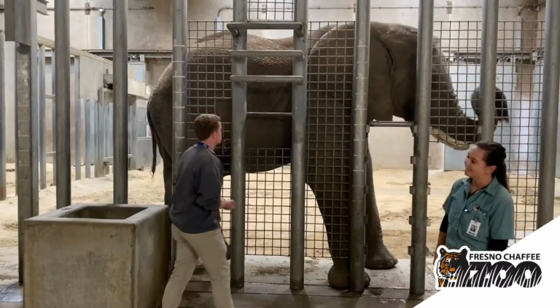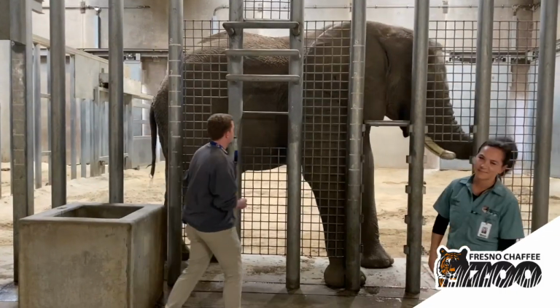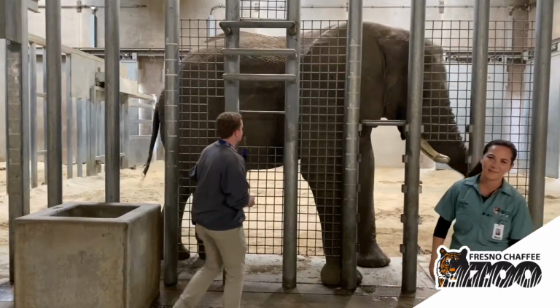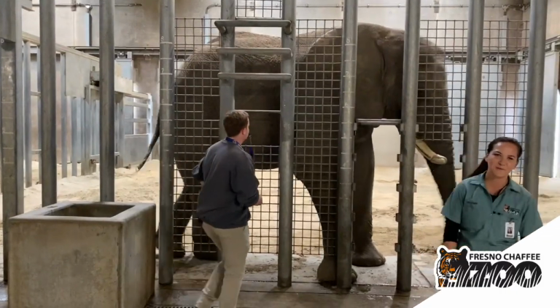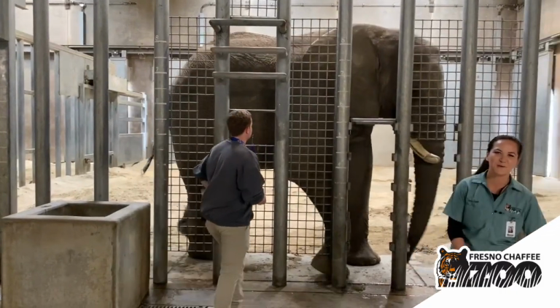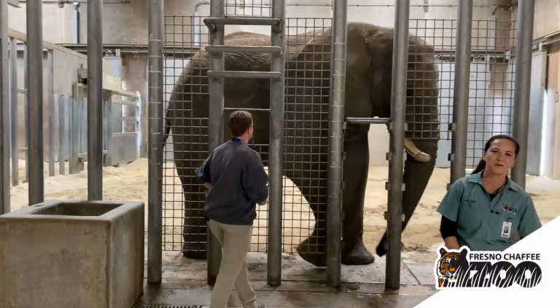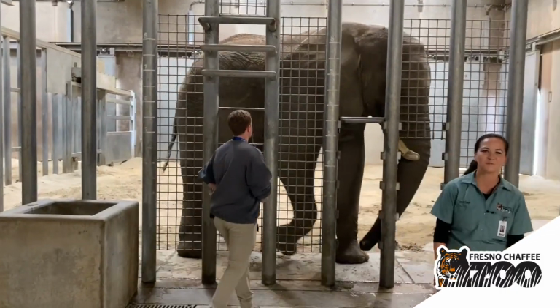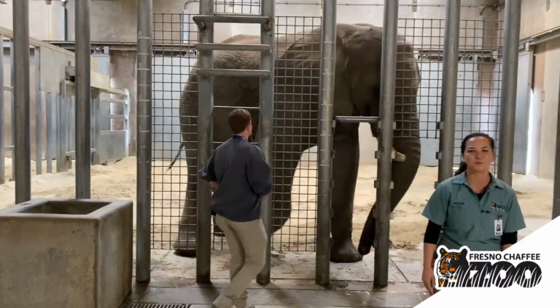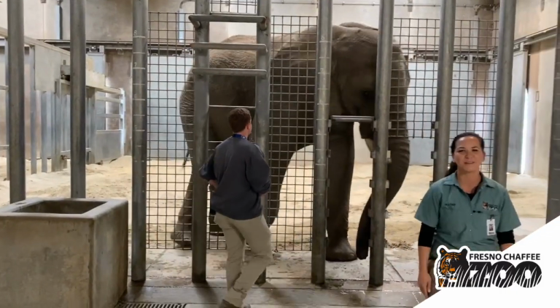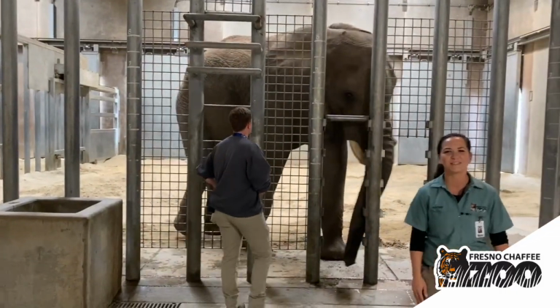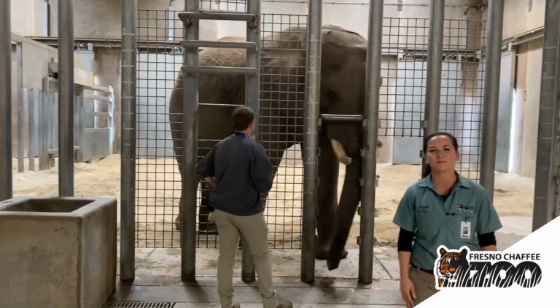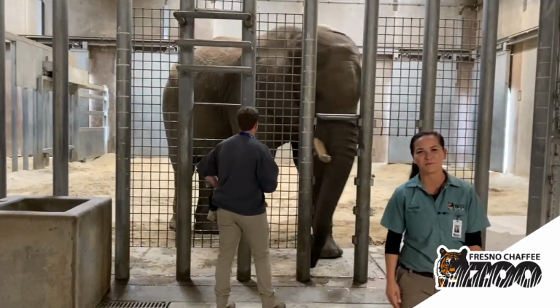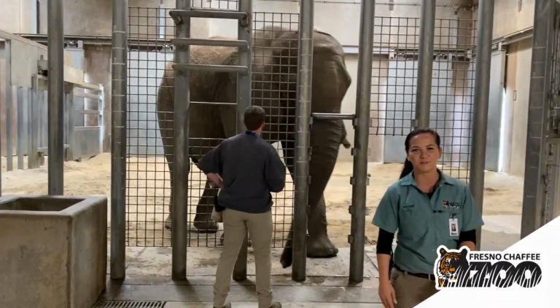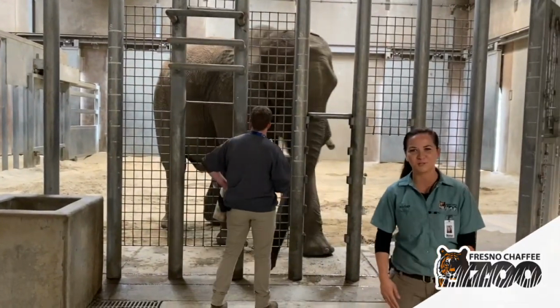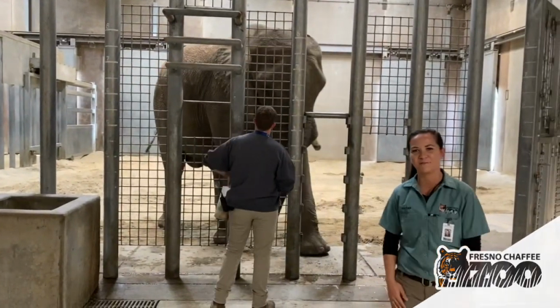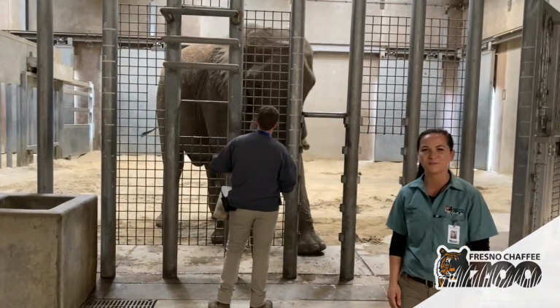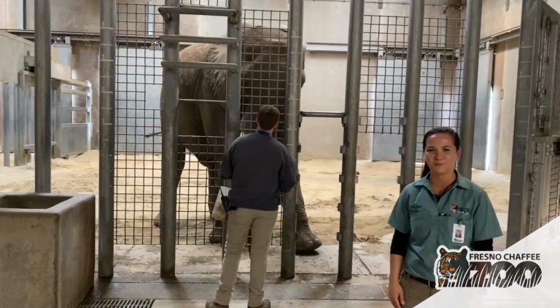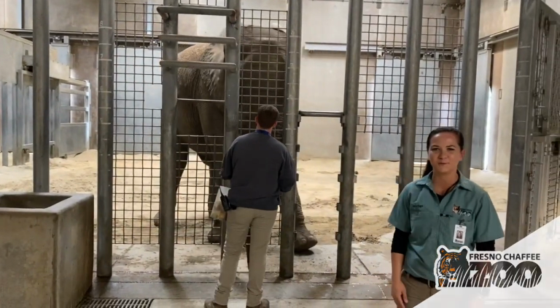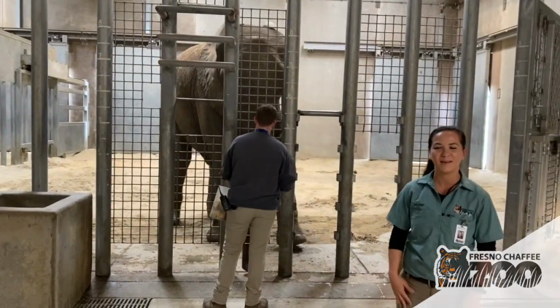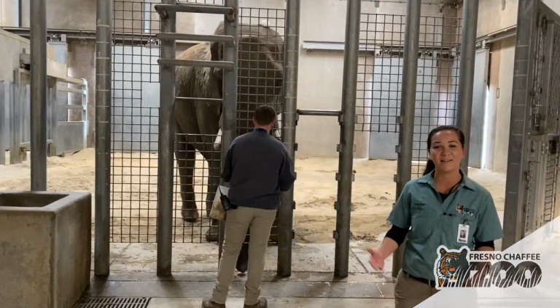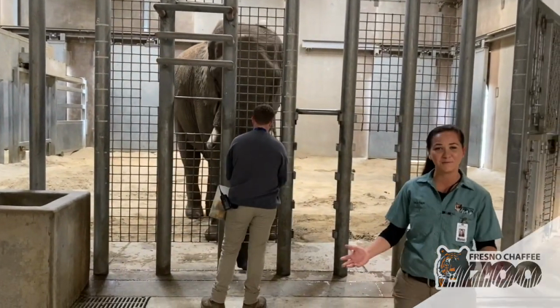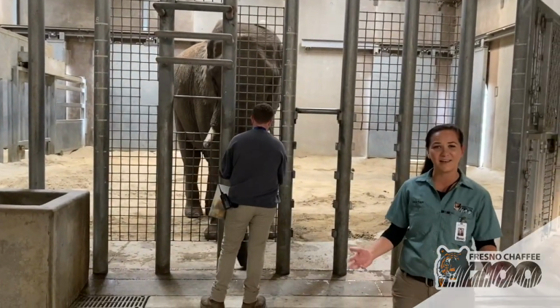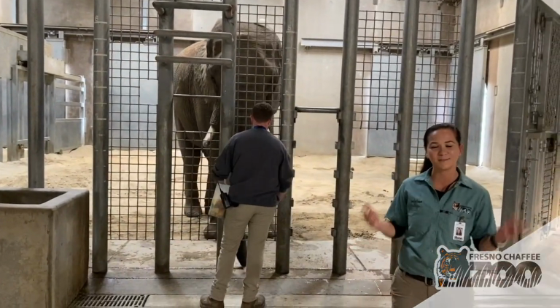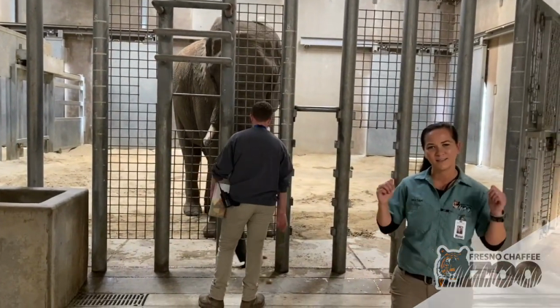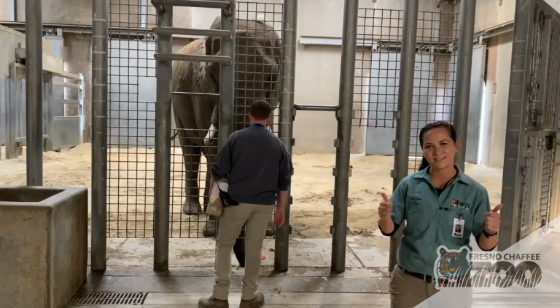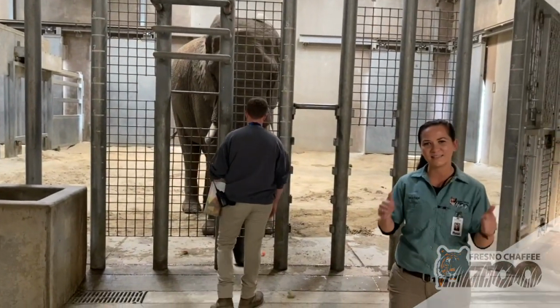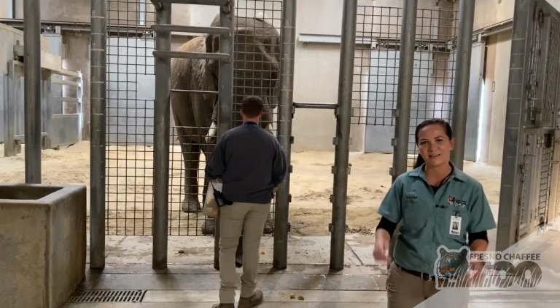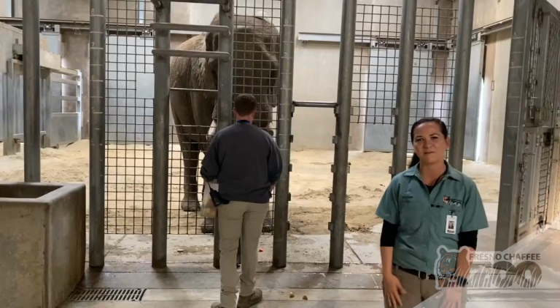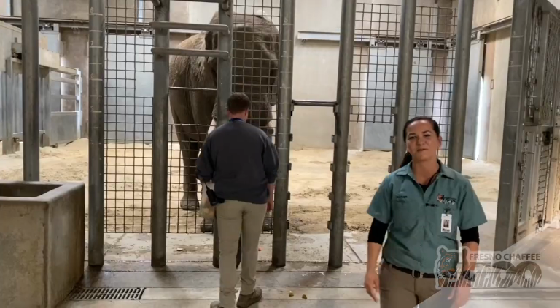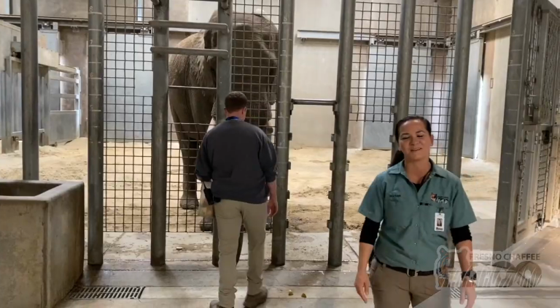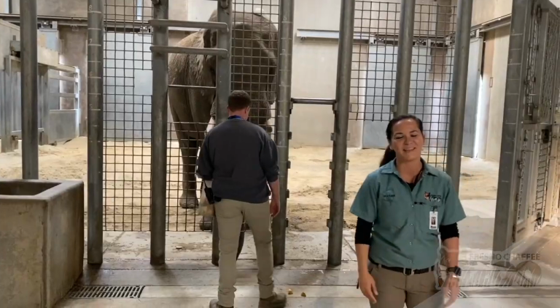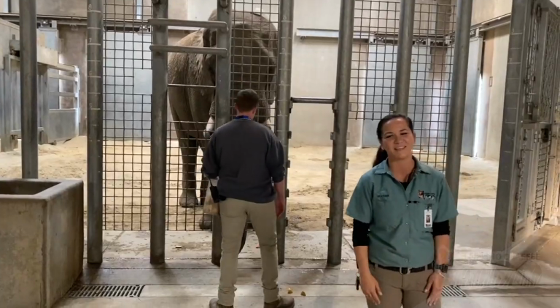Thank you very much for joining us here at the Fresno Chaffee Zoo Elephant House. Stay safe, everyone. Thank you.